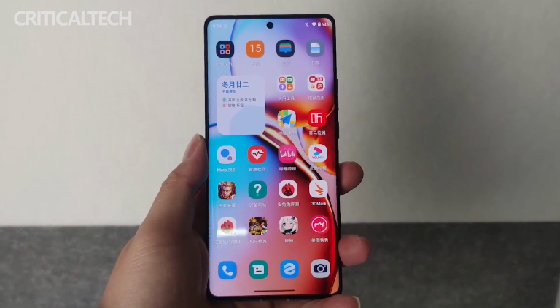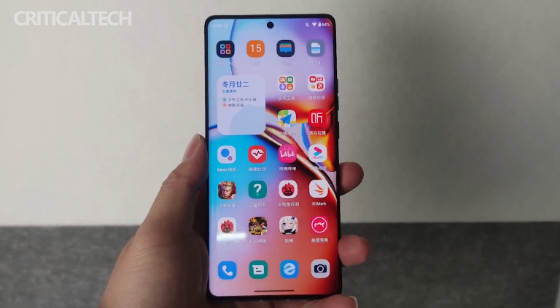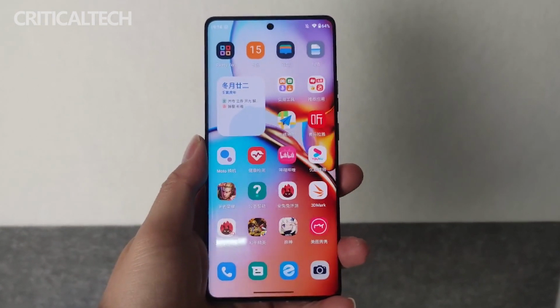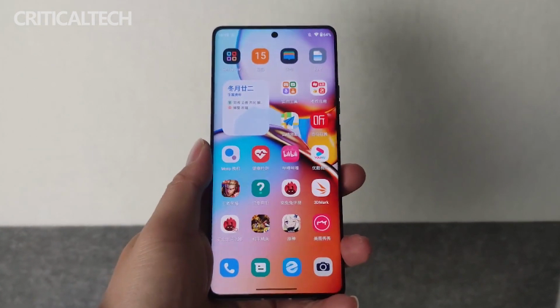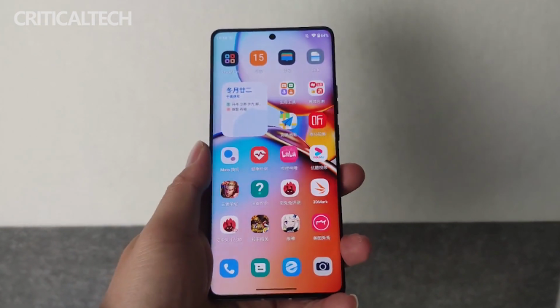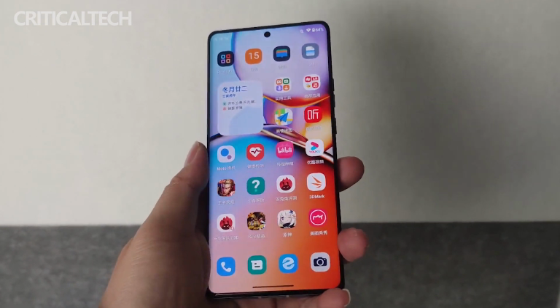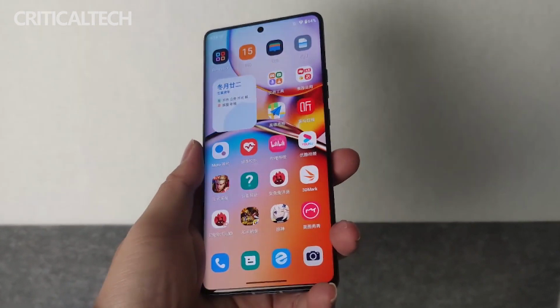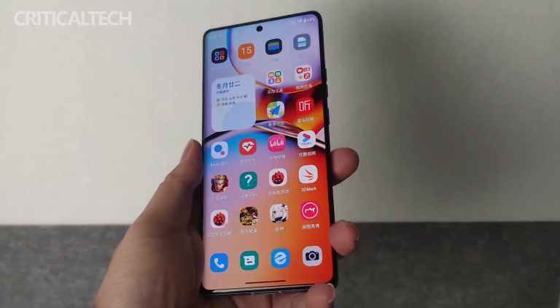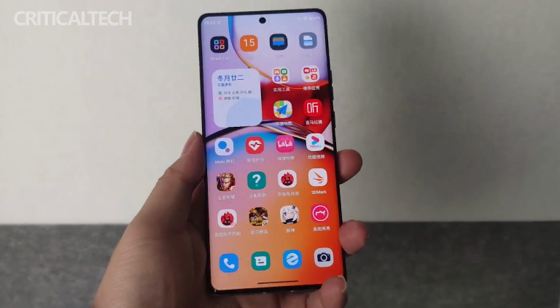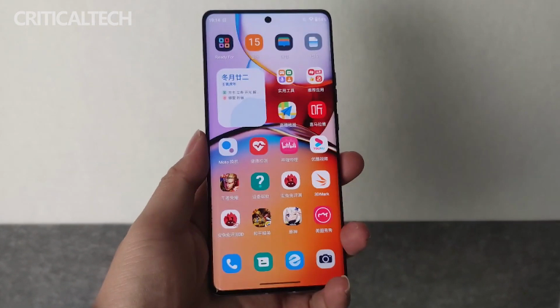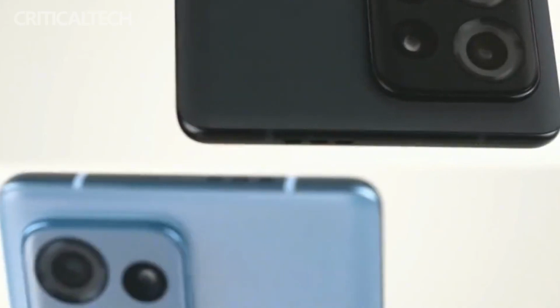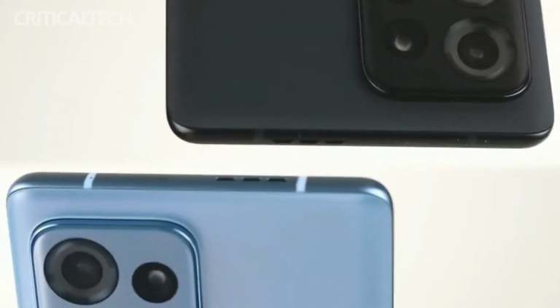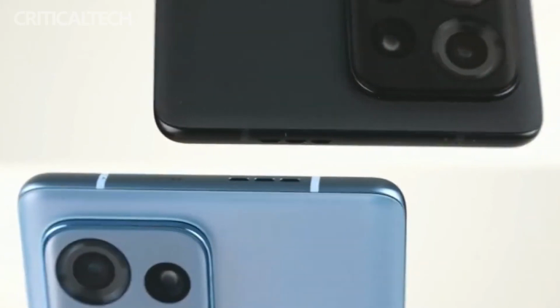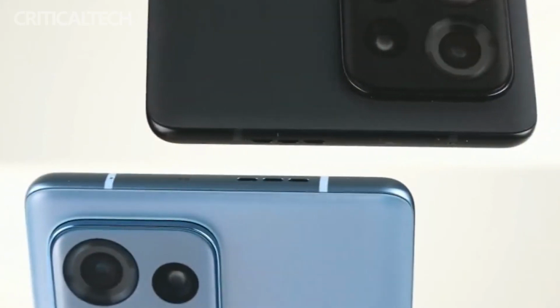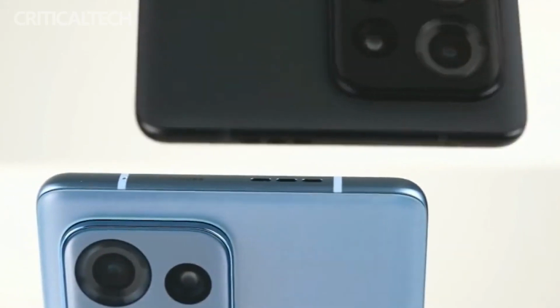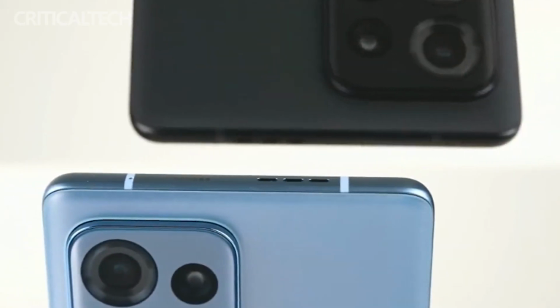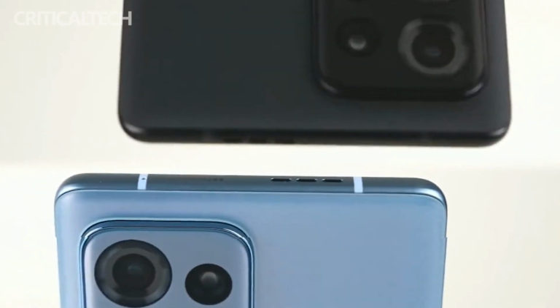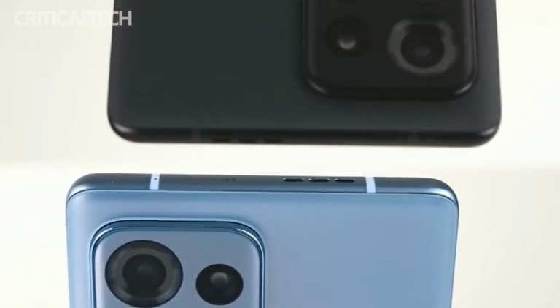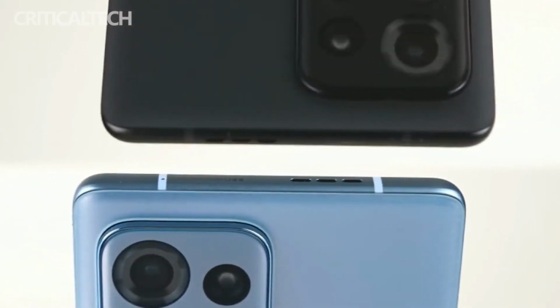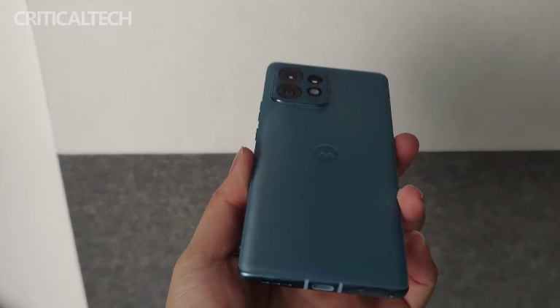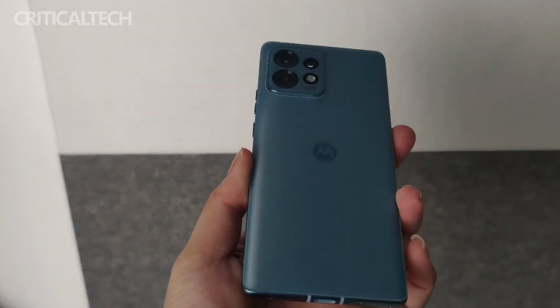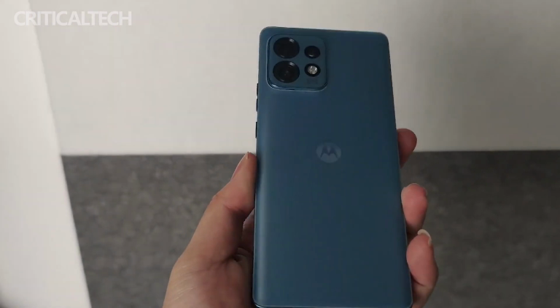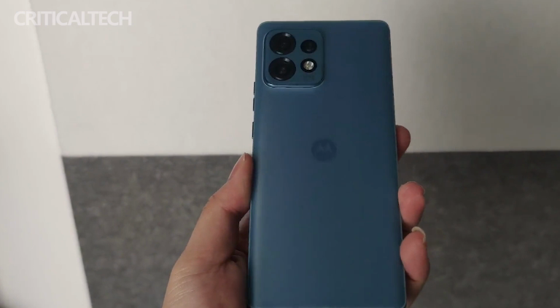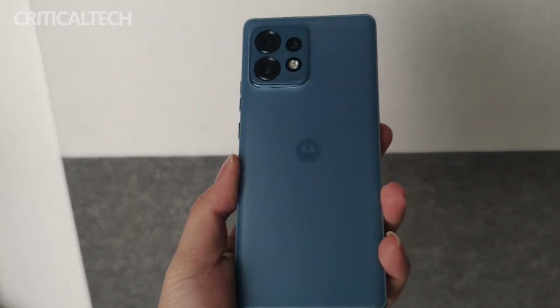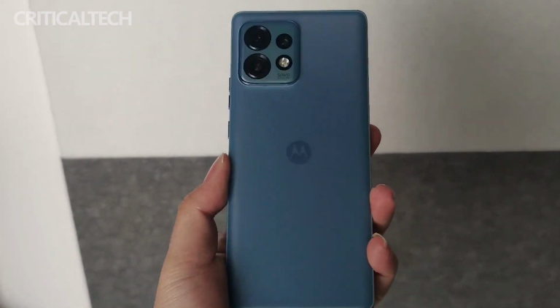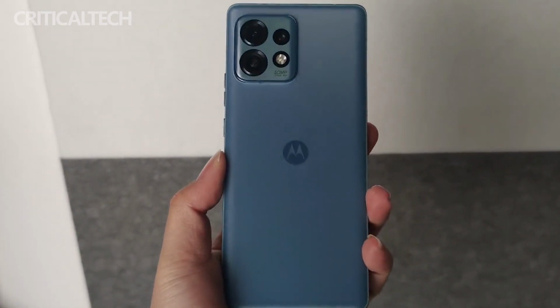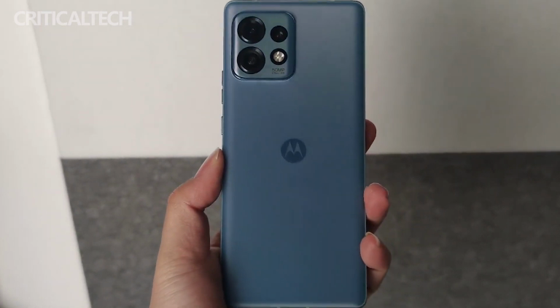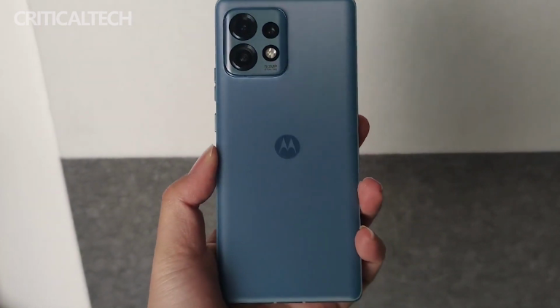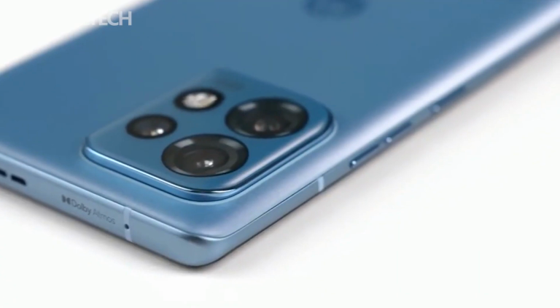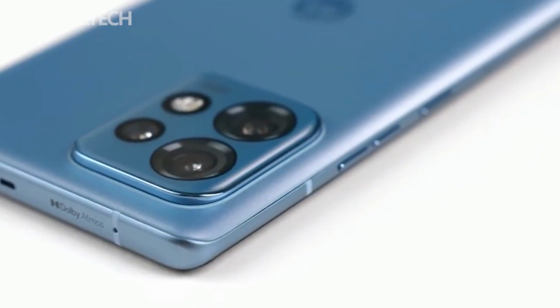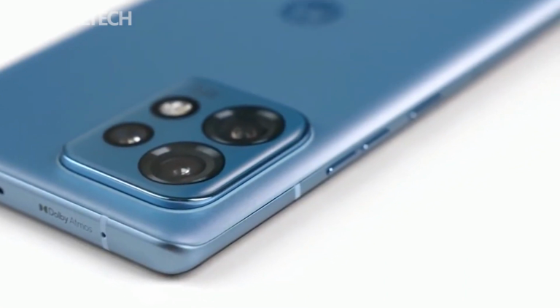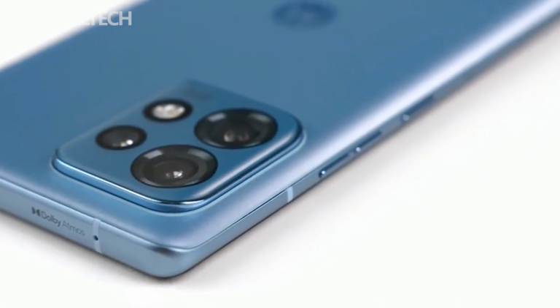What do you think about the new phone? Write your opinion in the comments below. Thanks for watching, have a nice day, and see you soon.